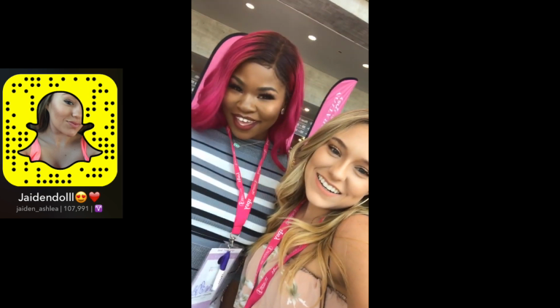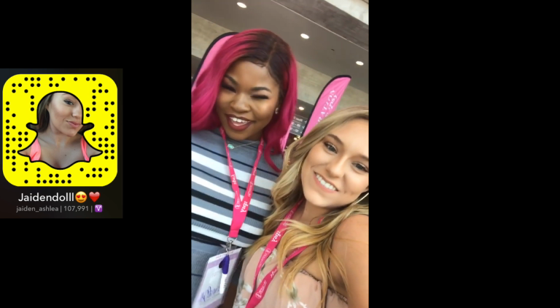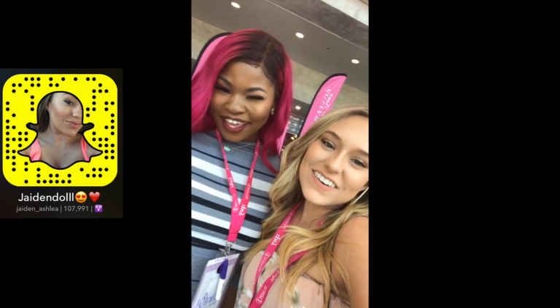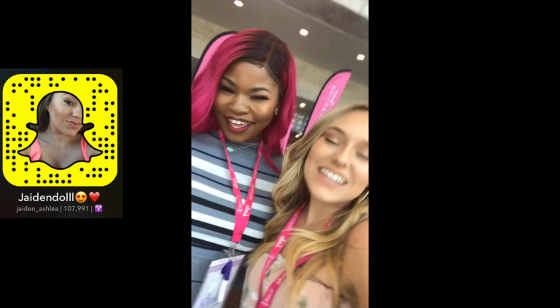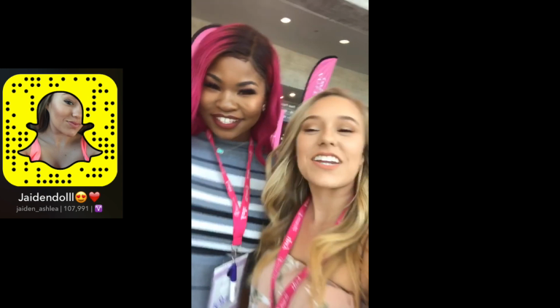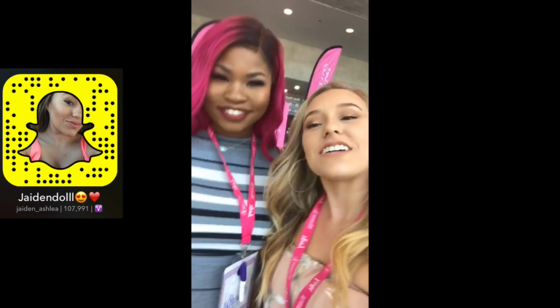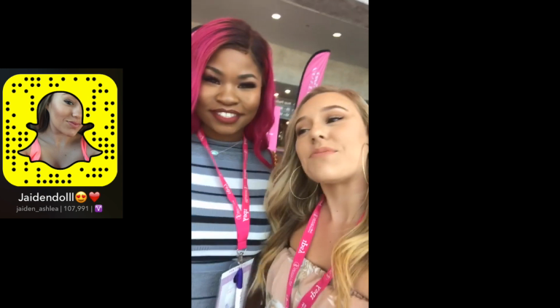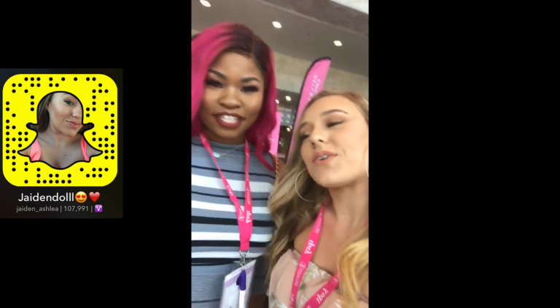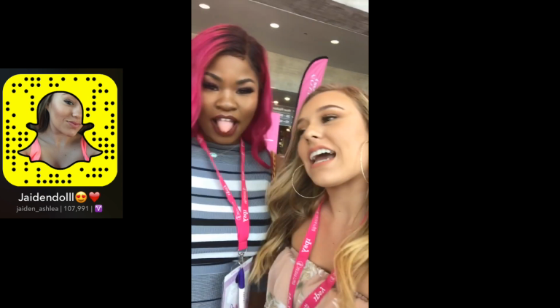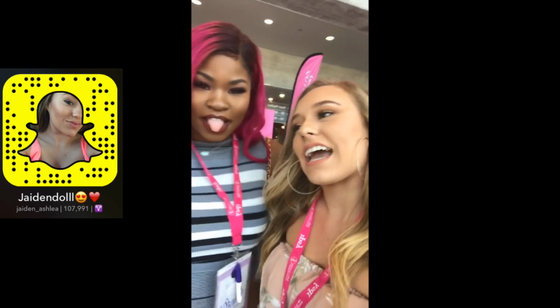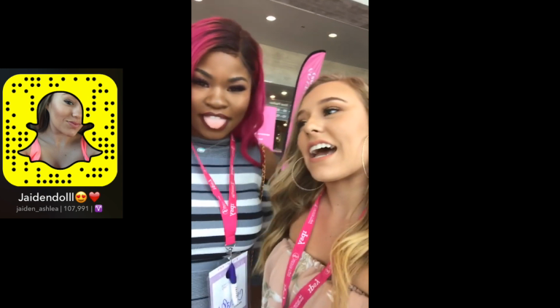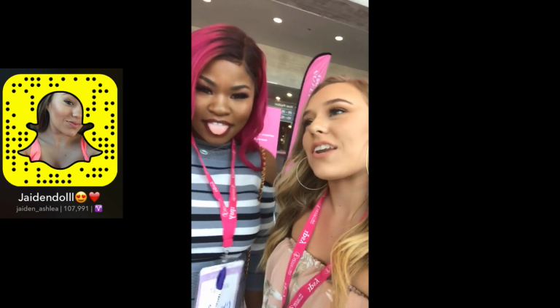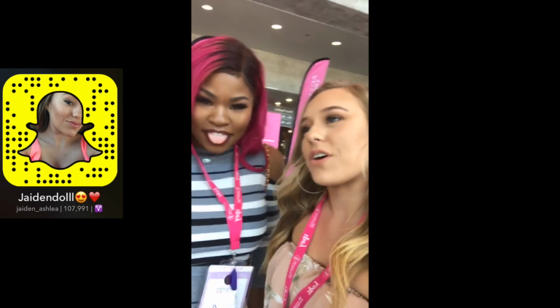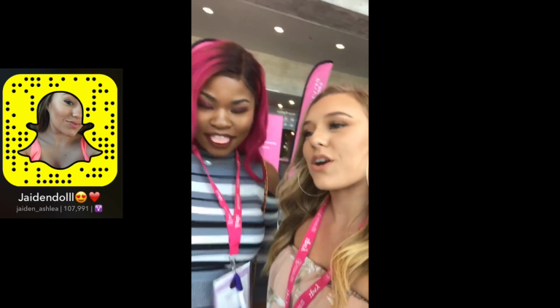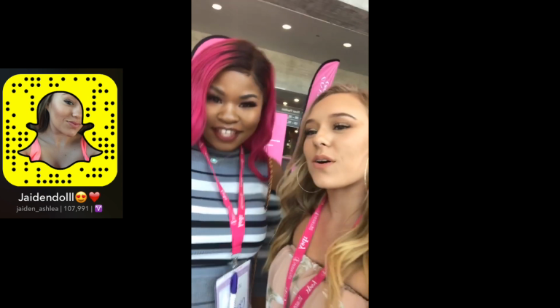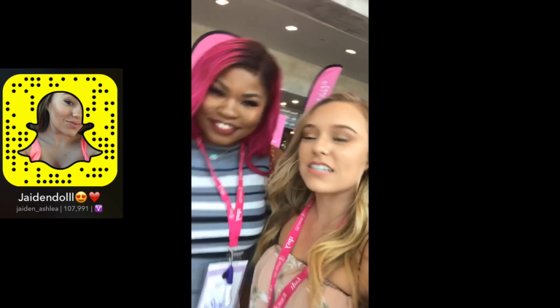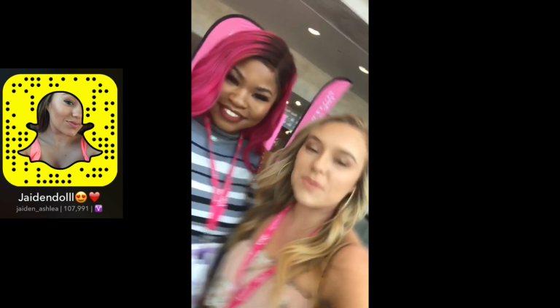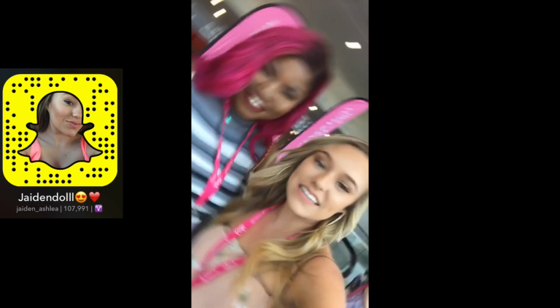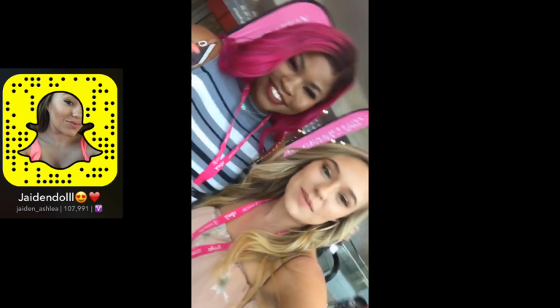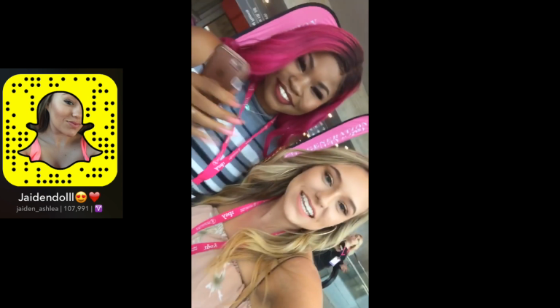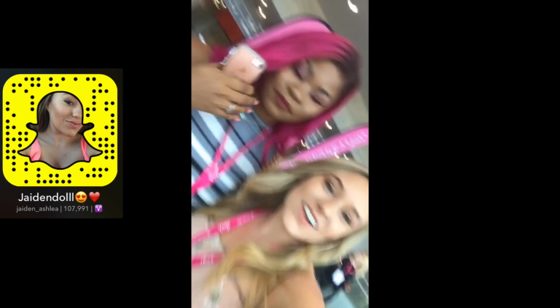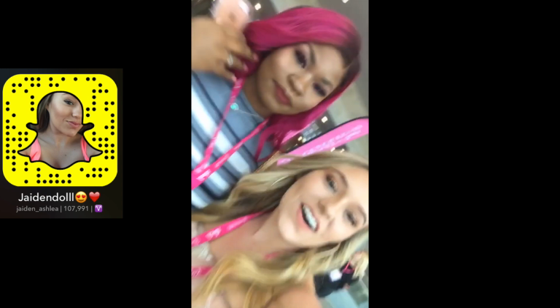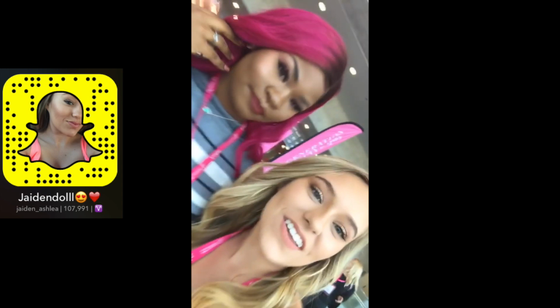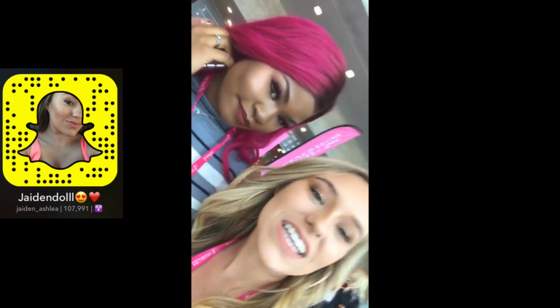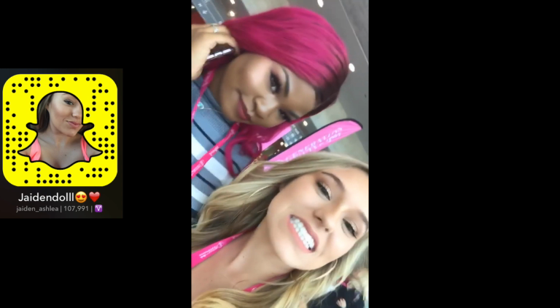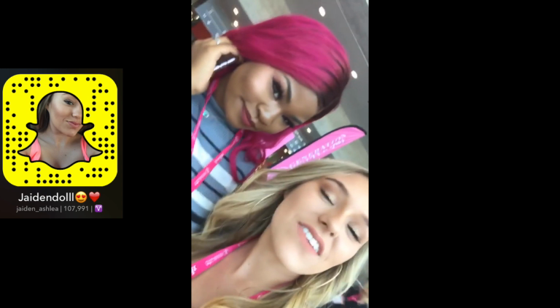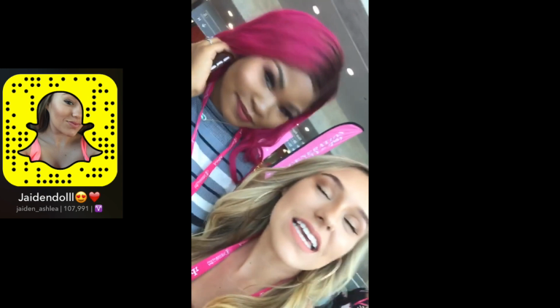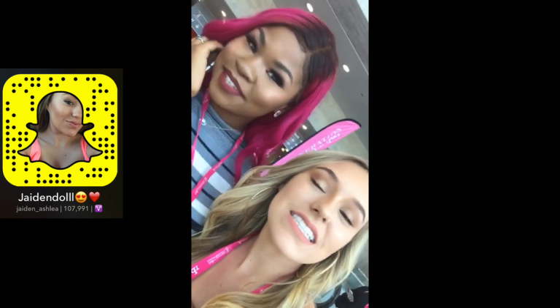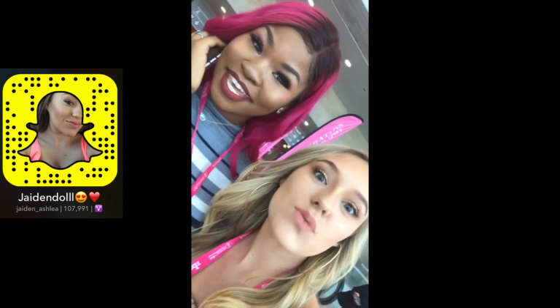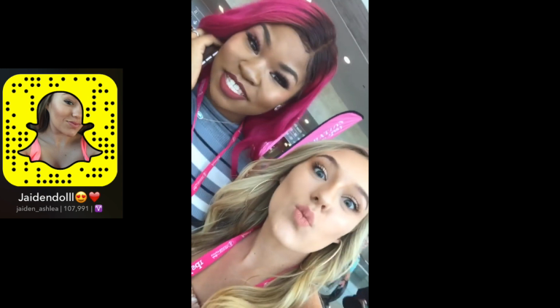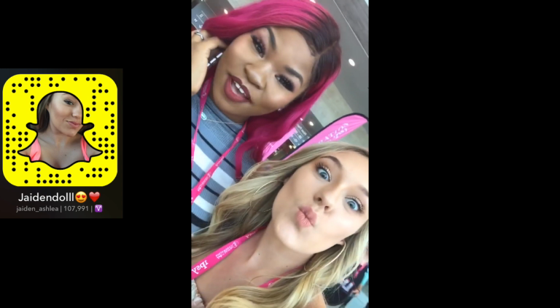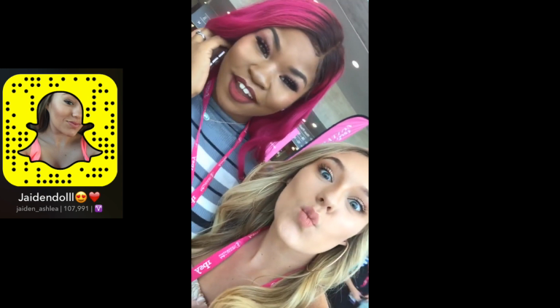We're at Generation Beauty and we are going to keep you guys updated on all the festivities. Yes, we are!